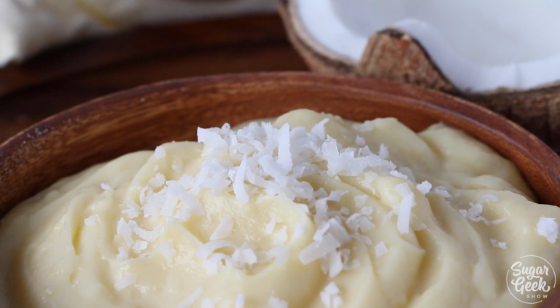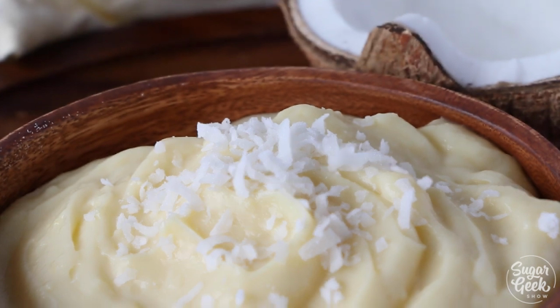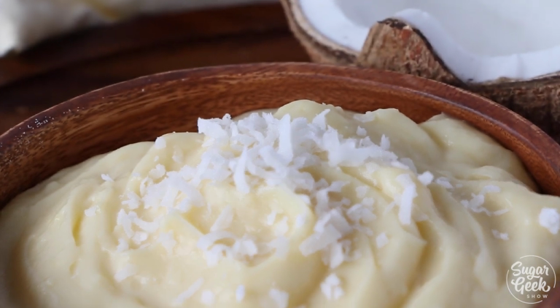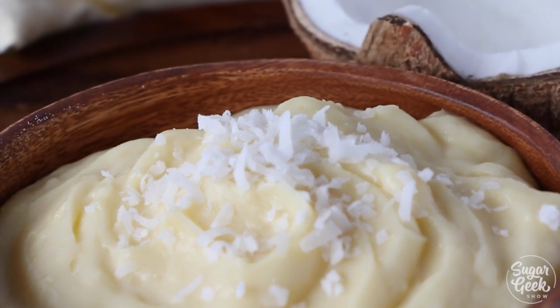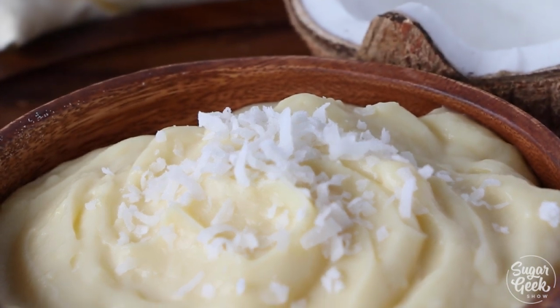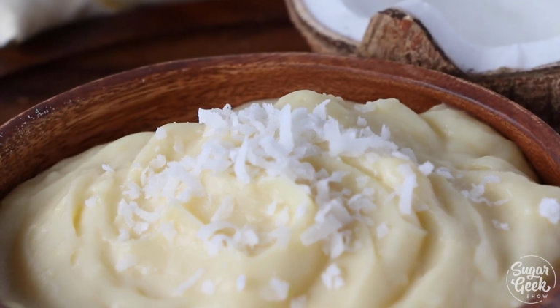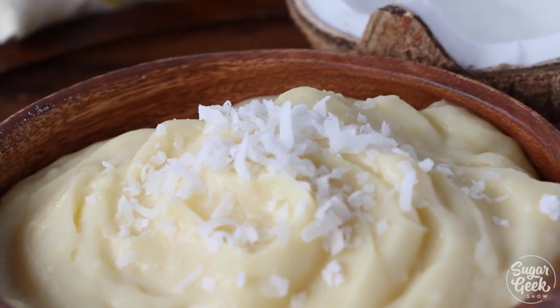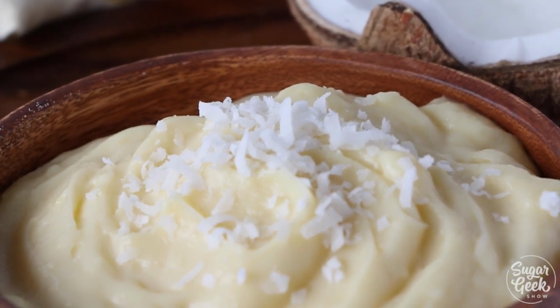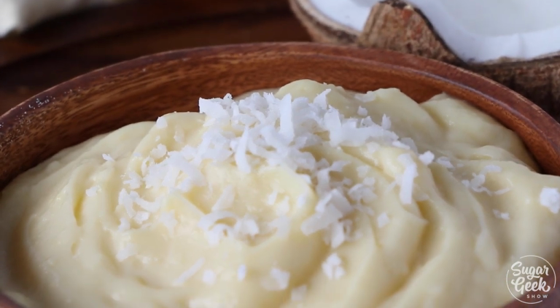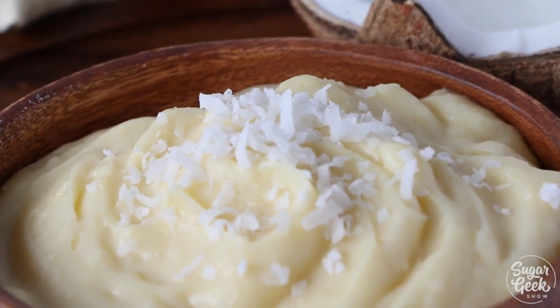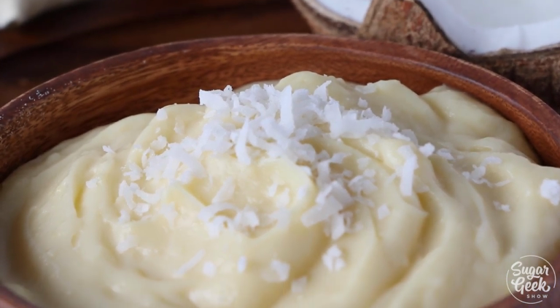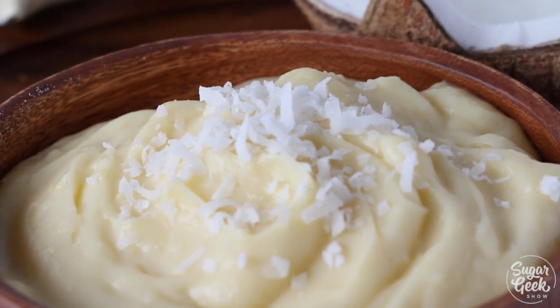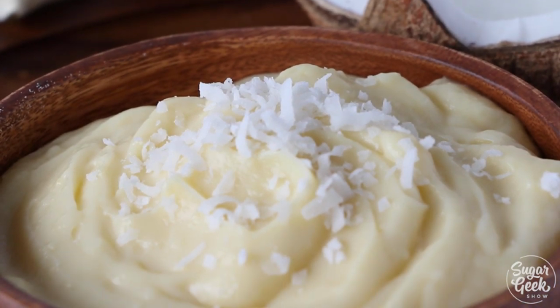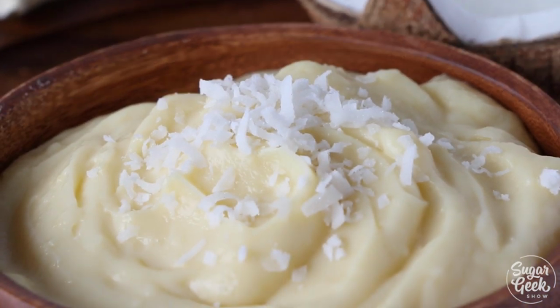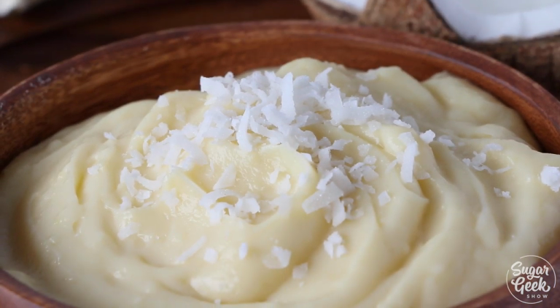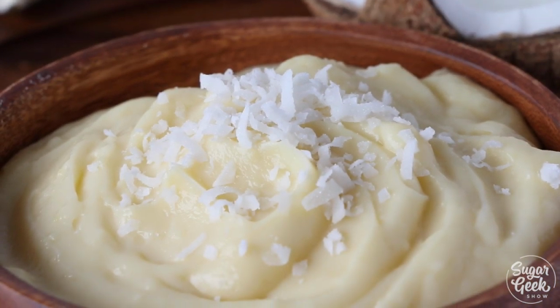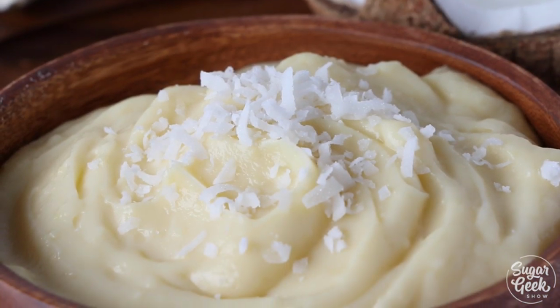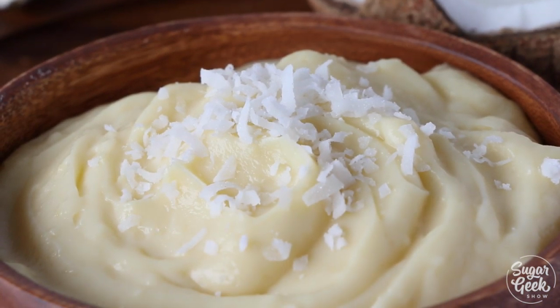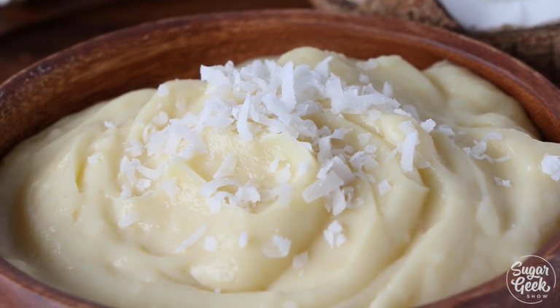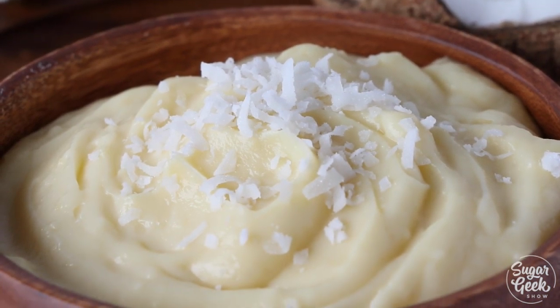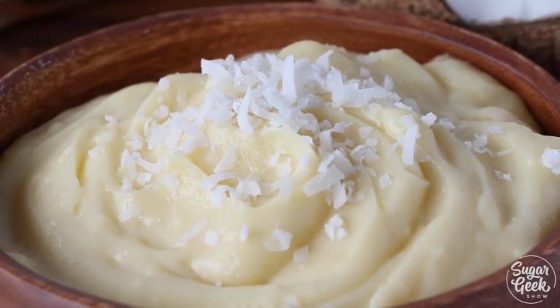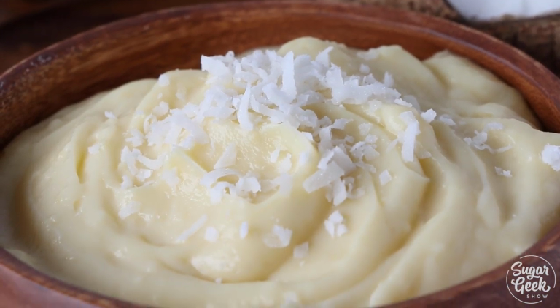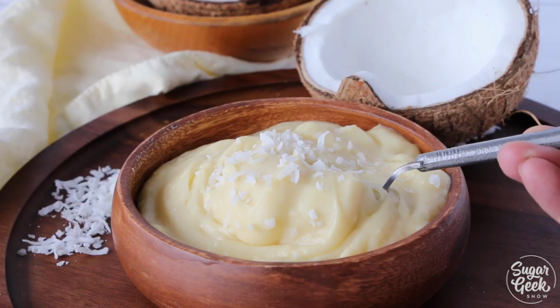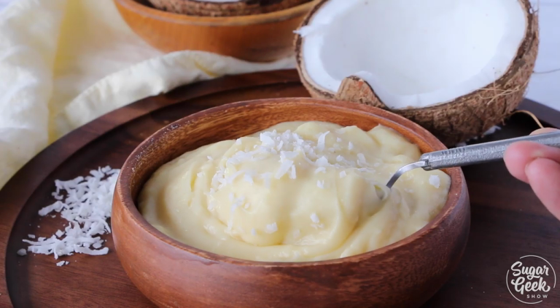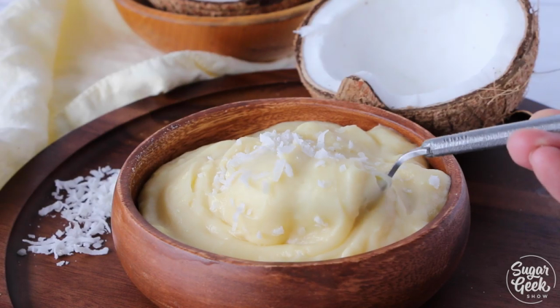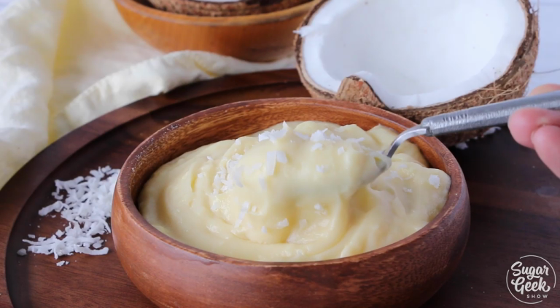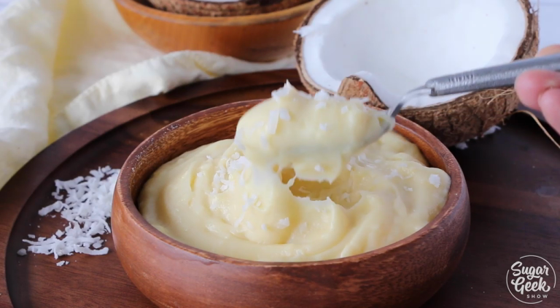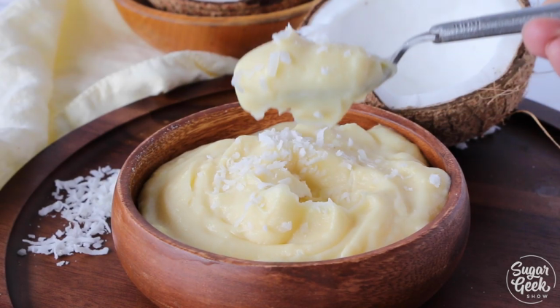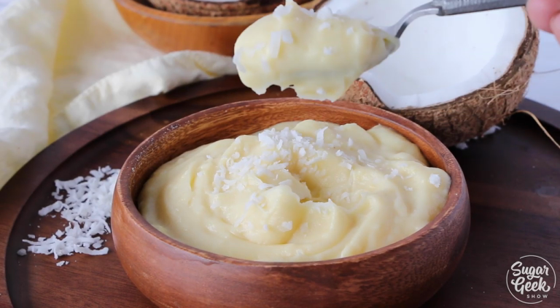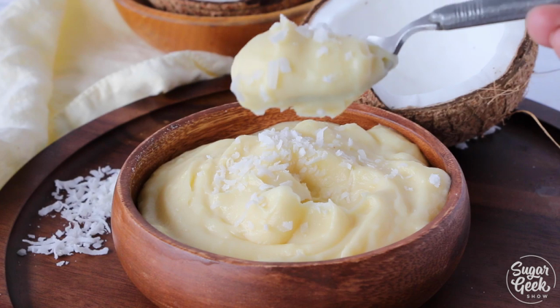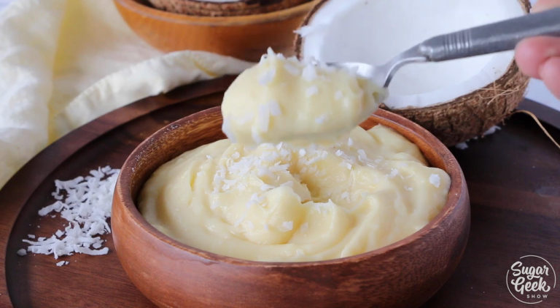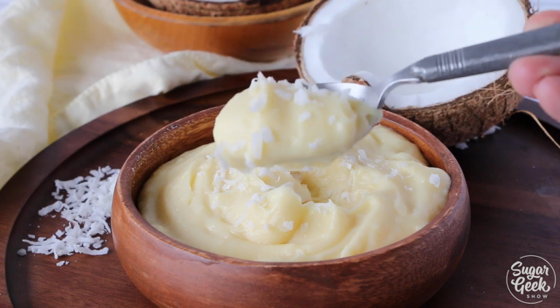Hey Sugar Geeks, Liz here. Today I'm going to show you how to make a coconut custard from scratch.